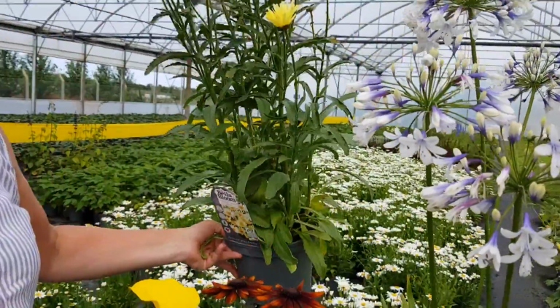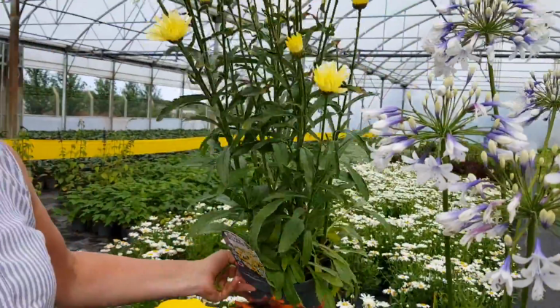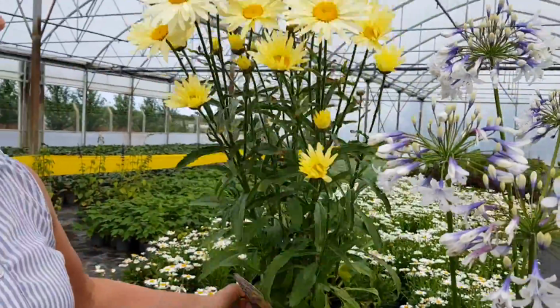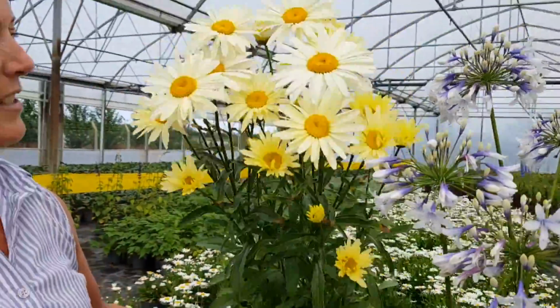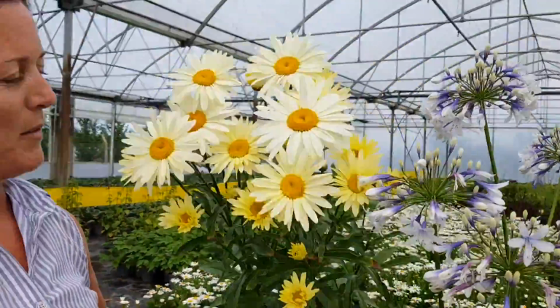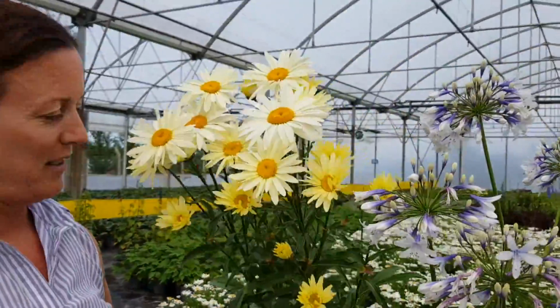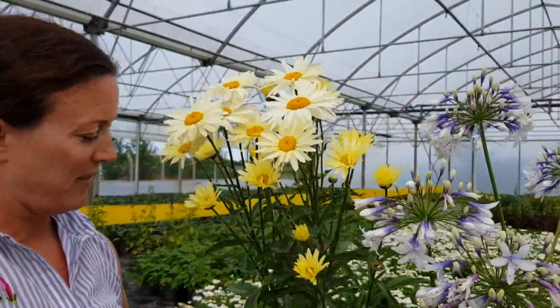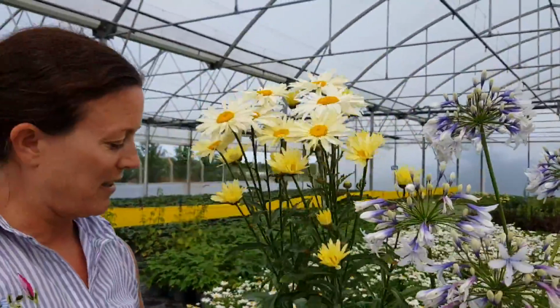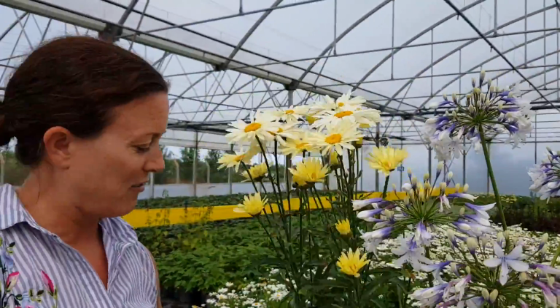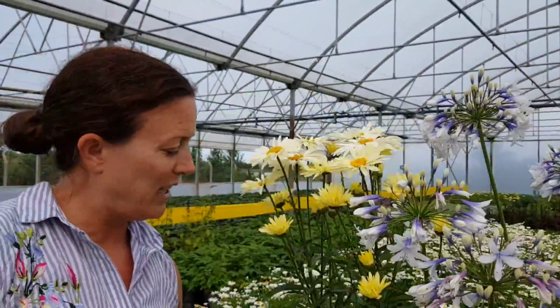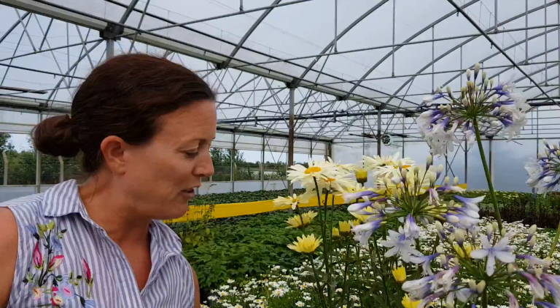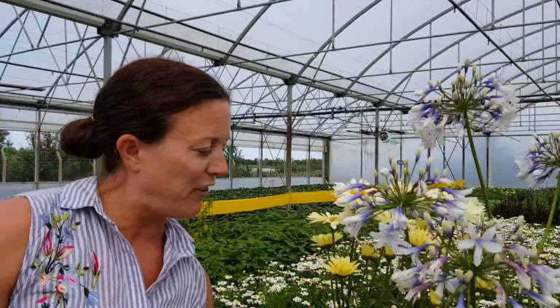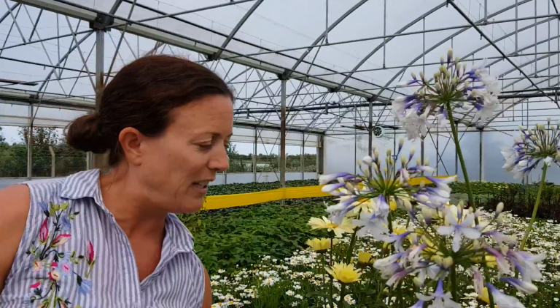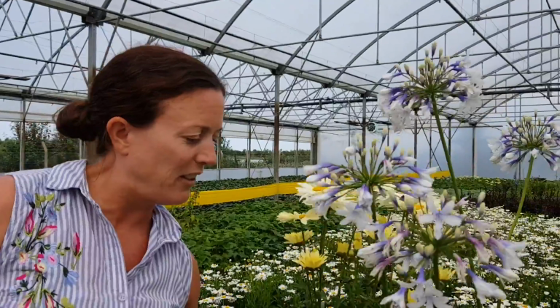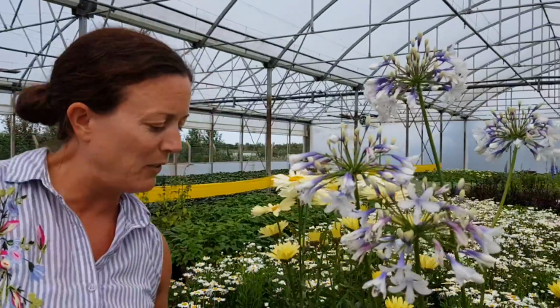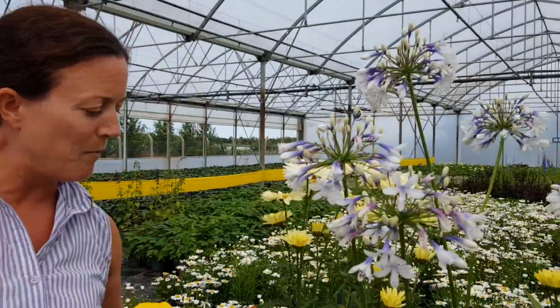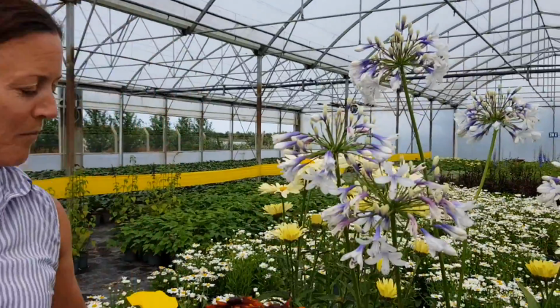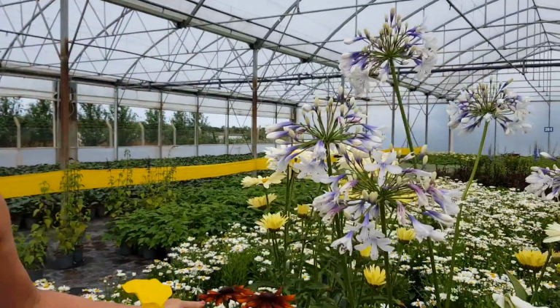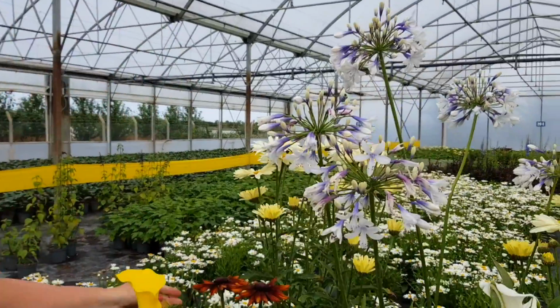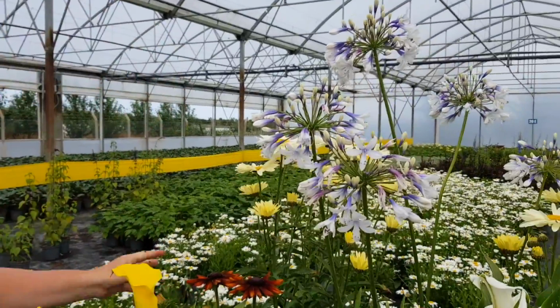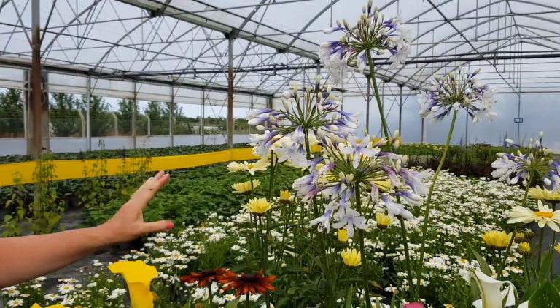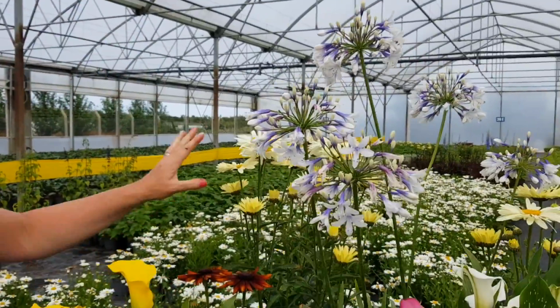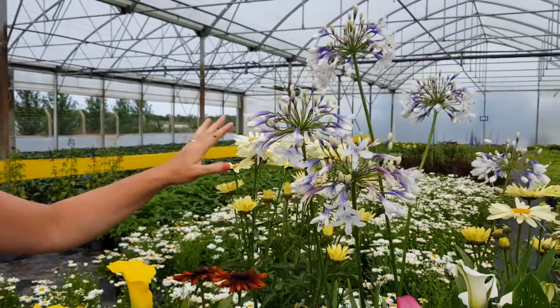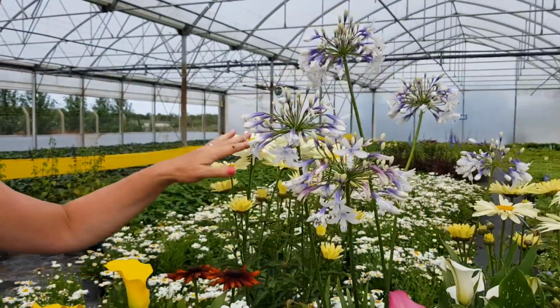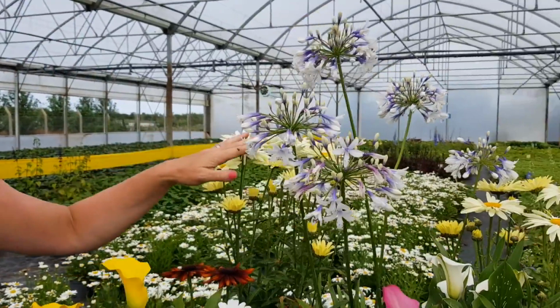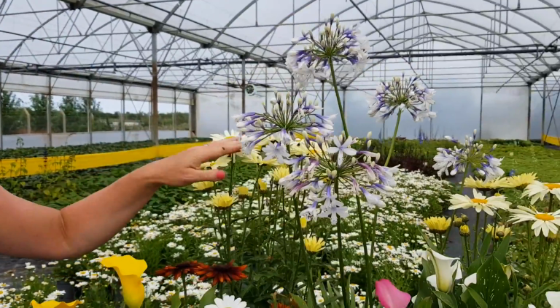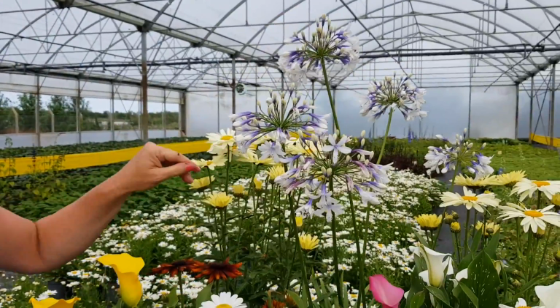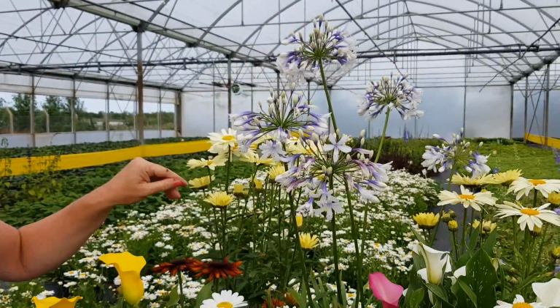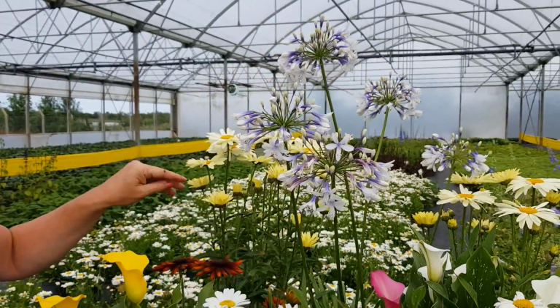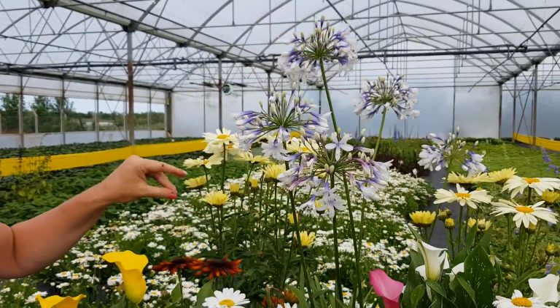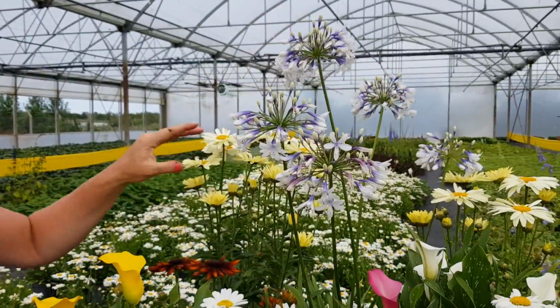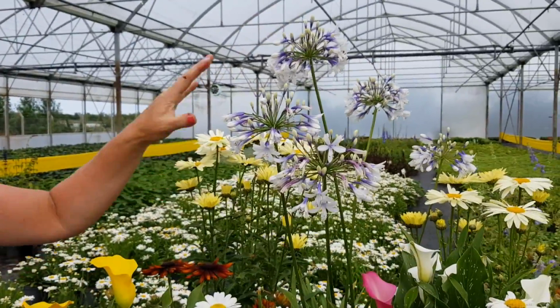Look at that — that's really good value. Long flowering season right up until the first frost.